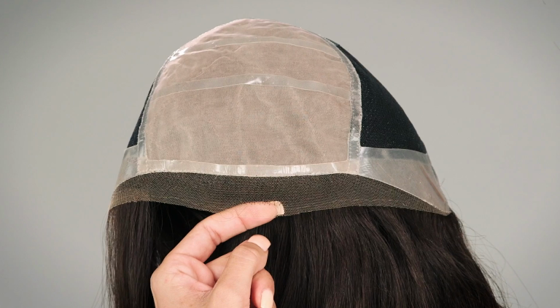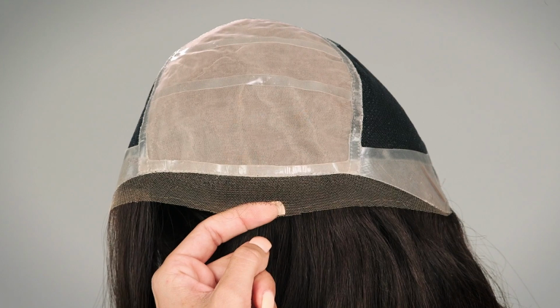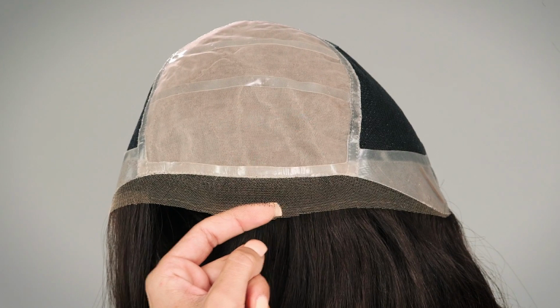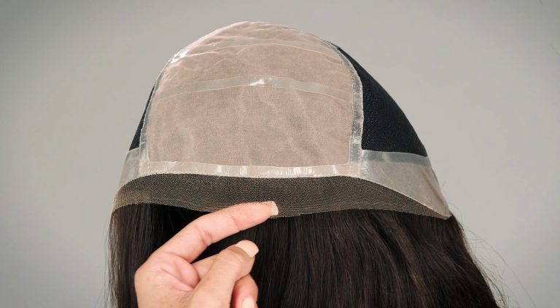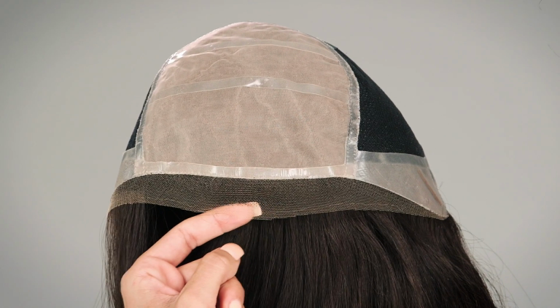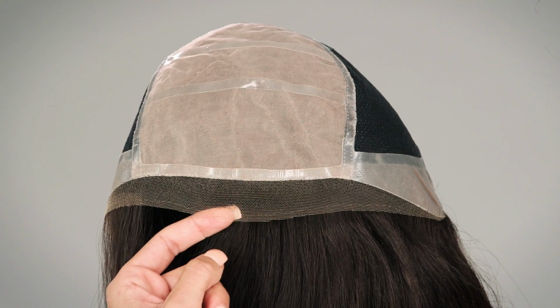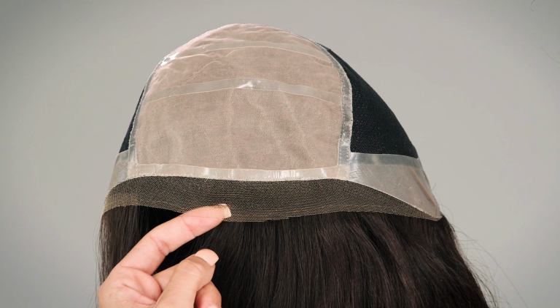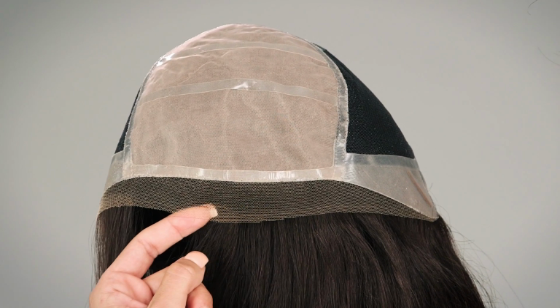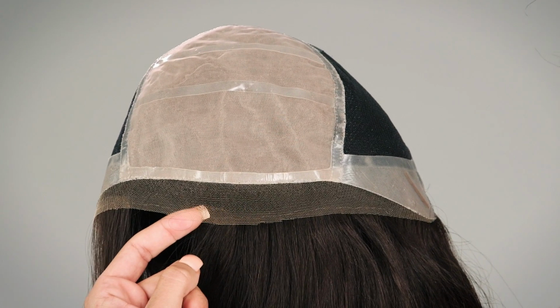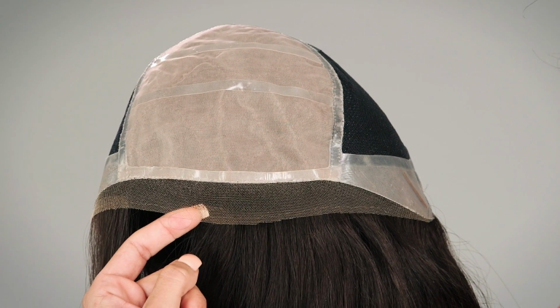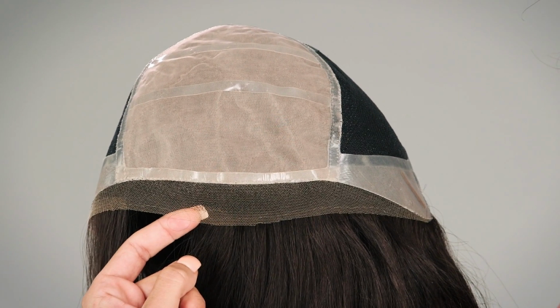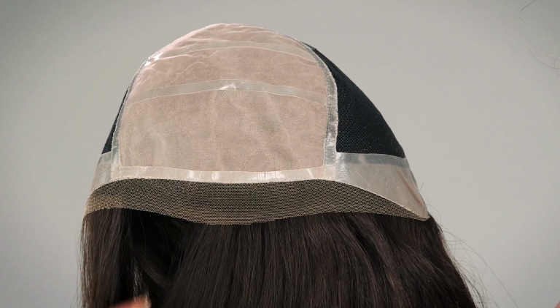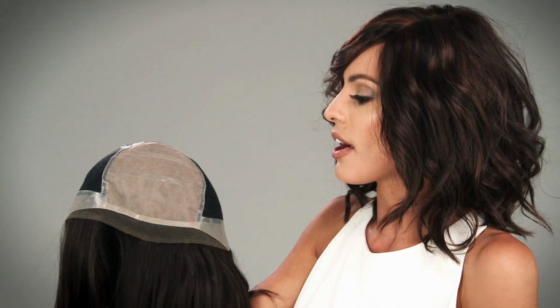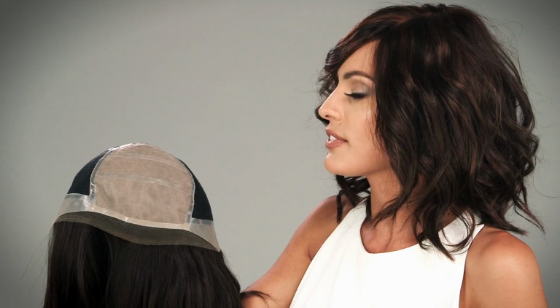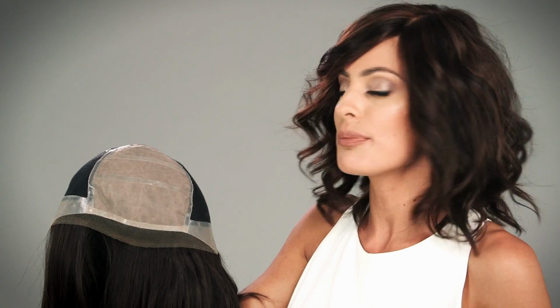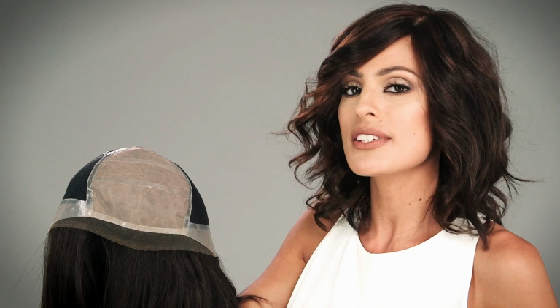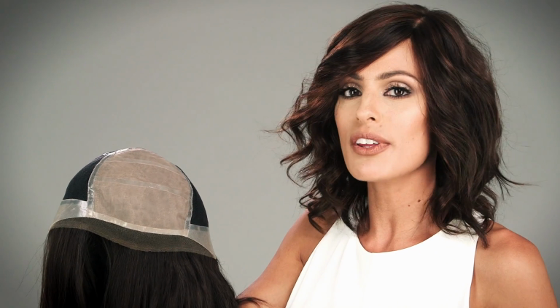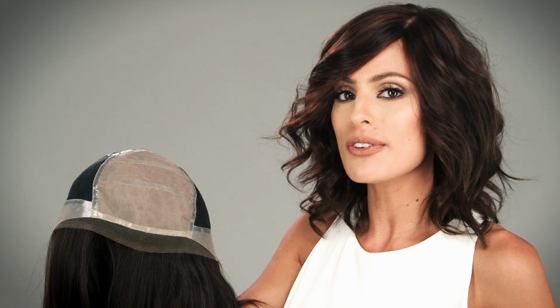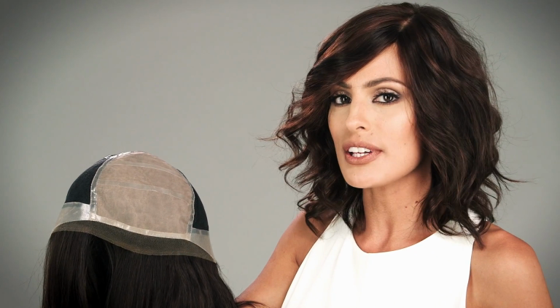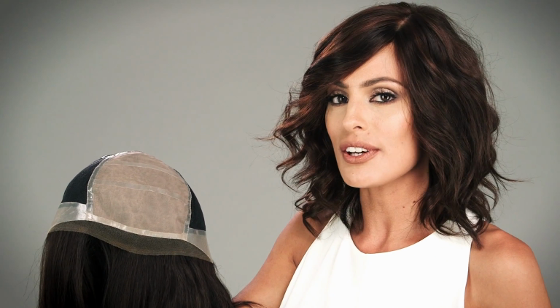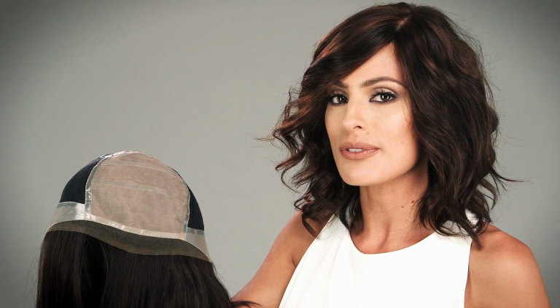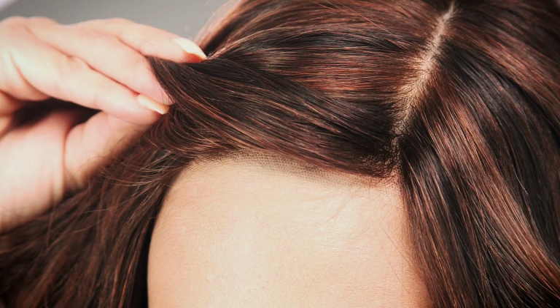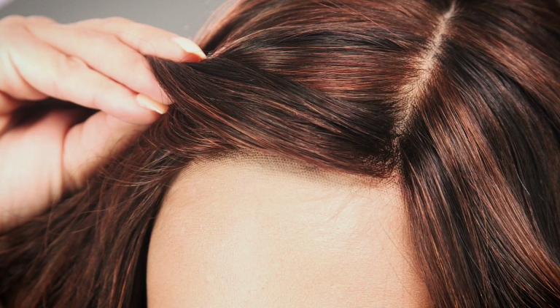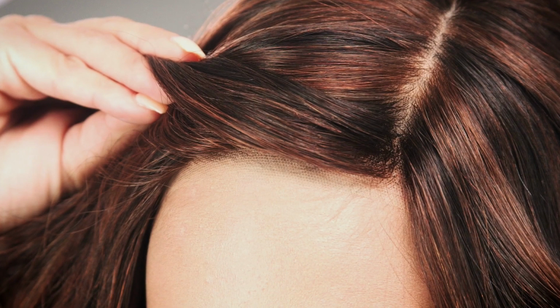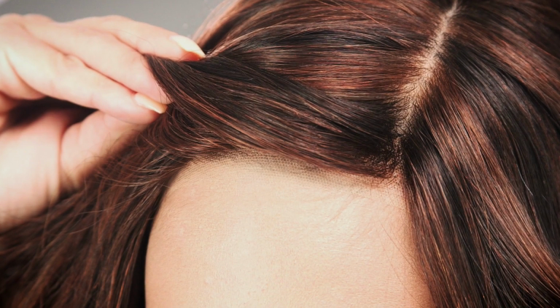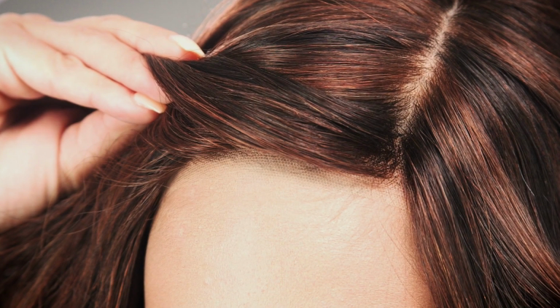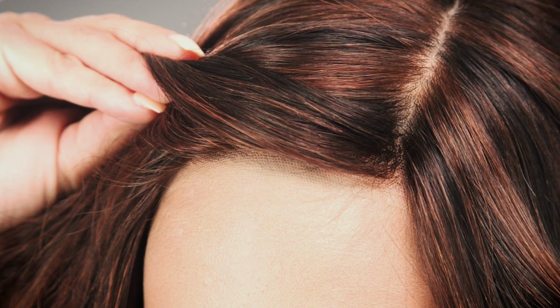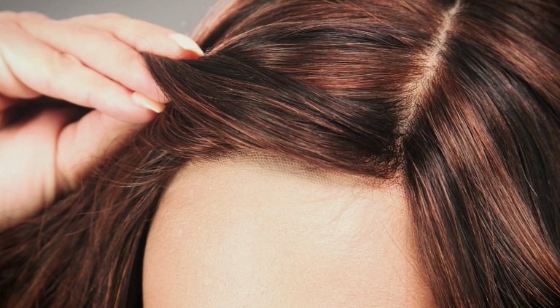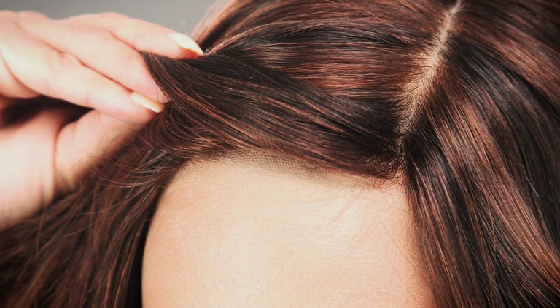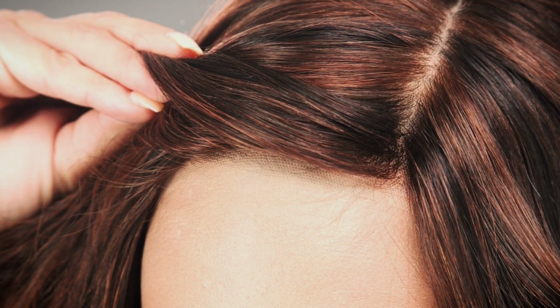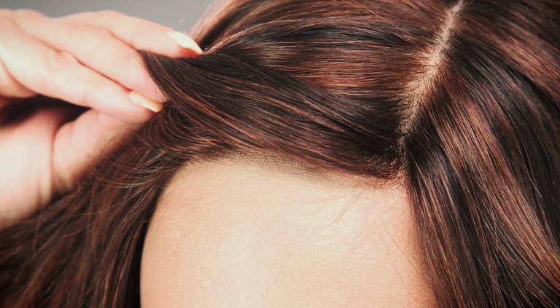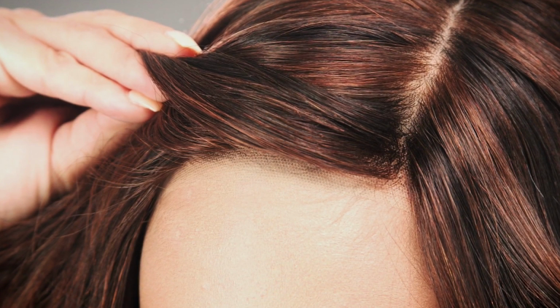The Swiss lace front is ultra-fine and soft and blends in with all skin tones. It also gives the look of a natural hairline.